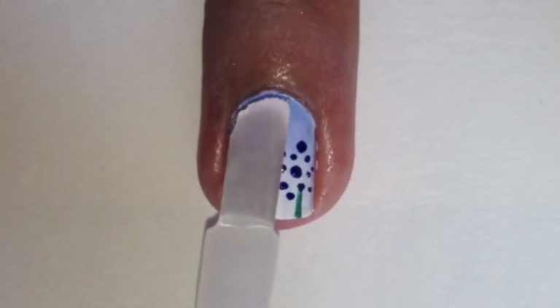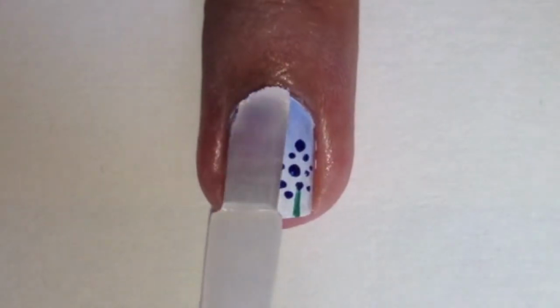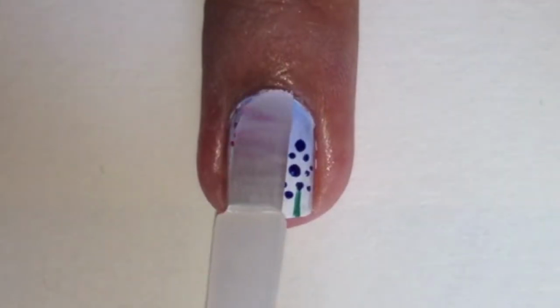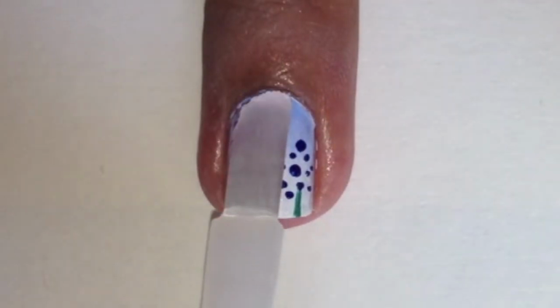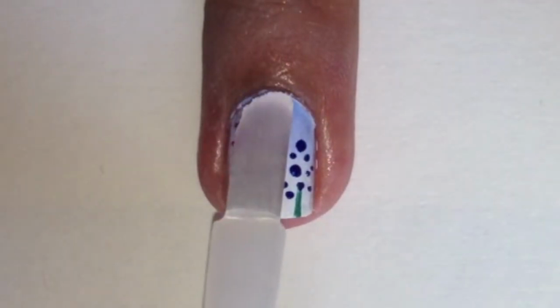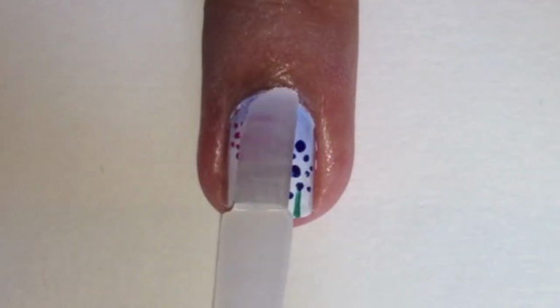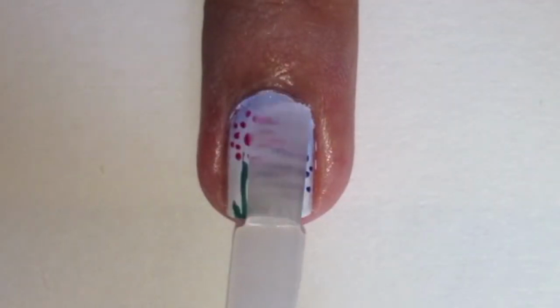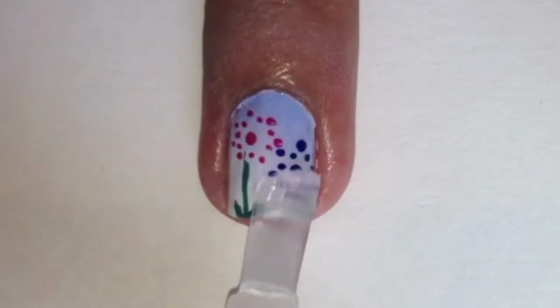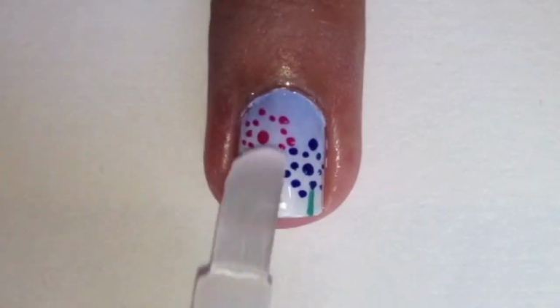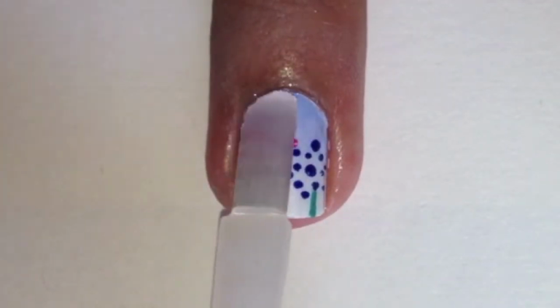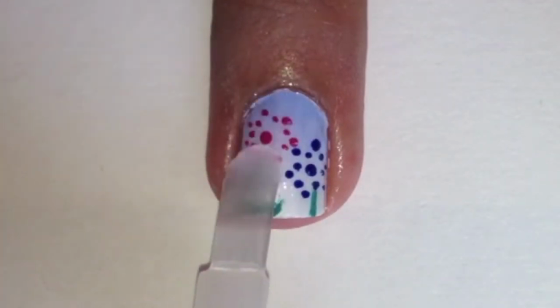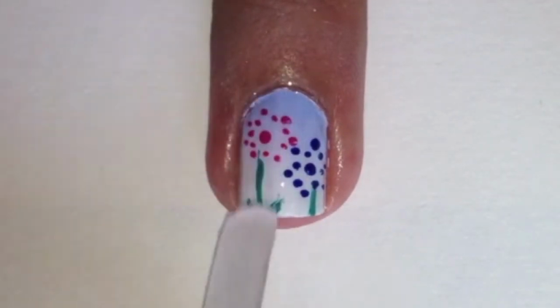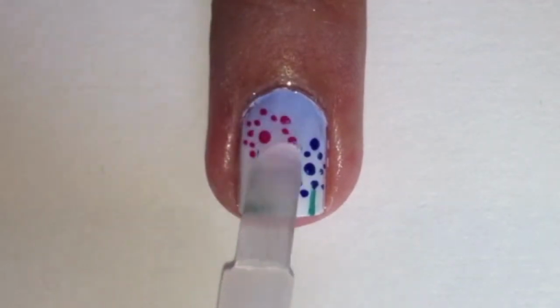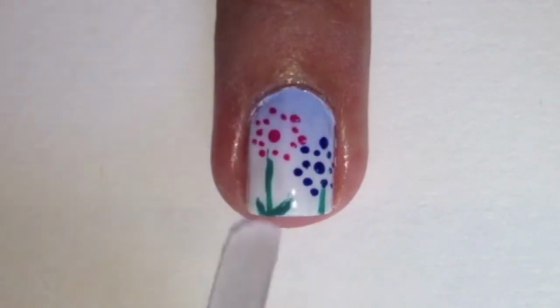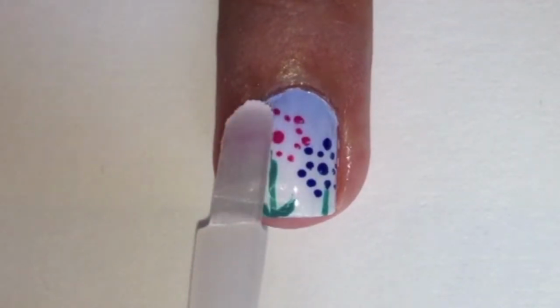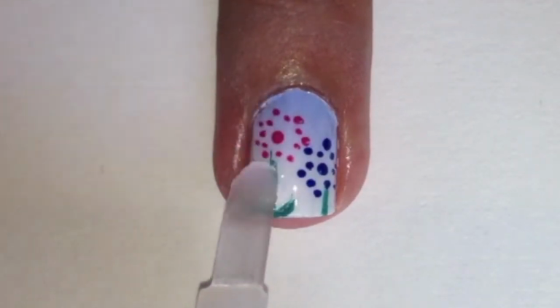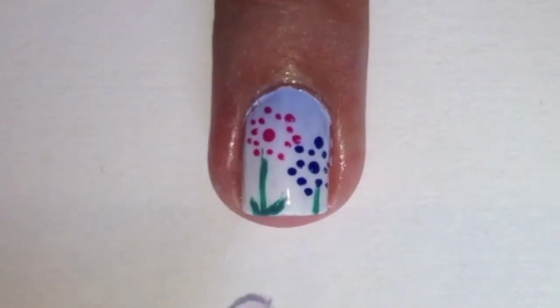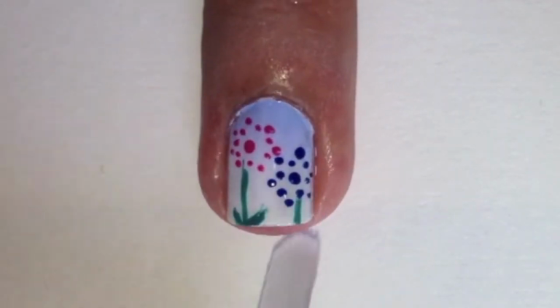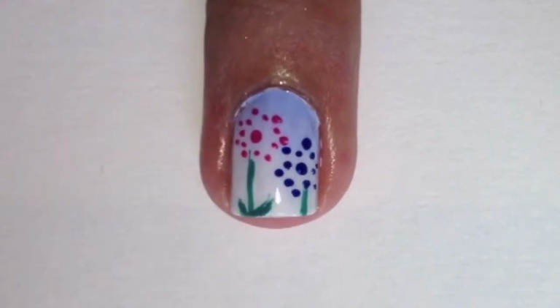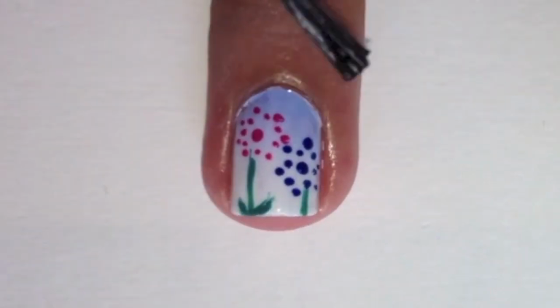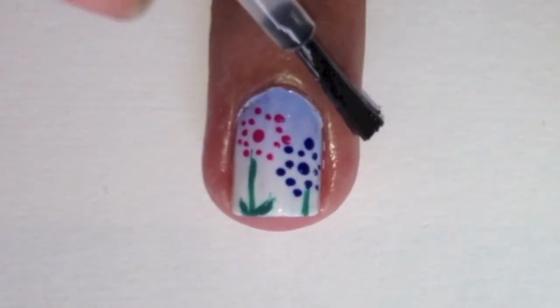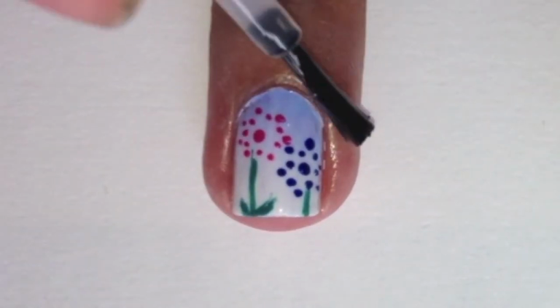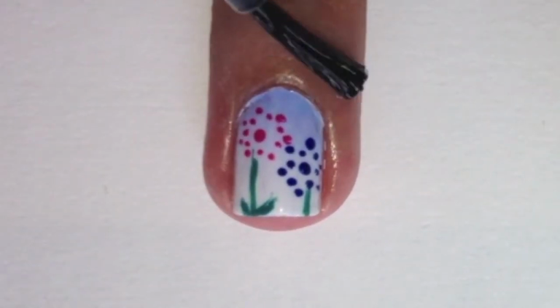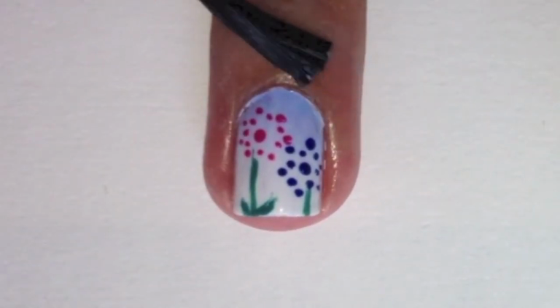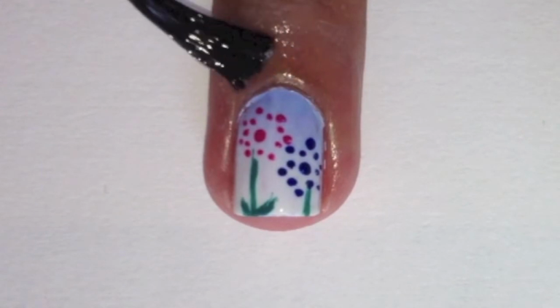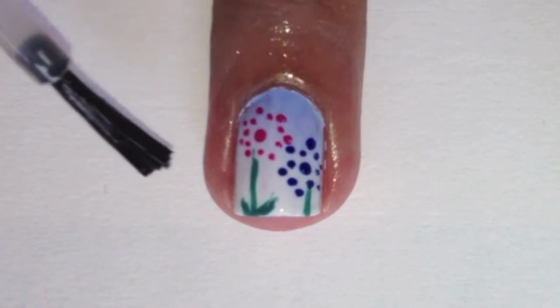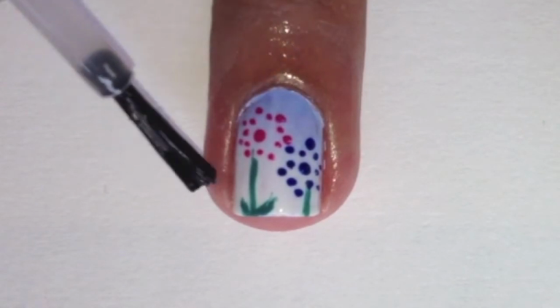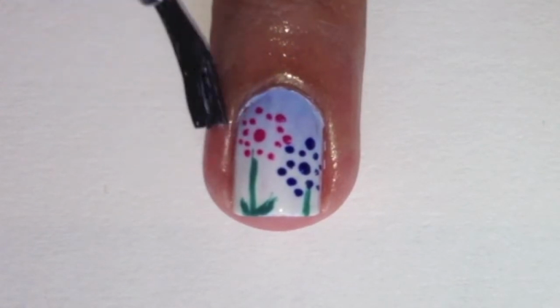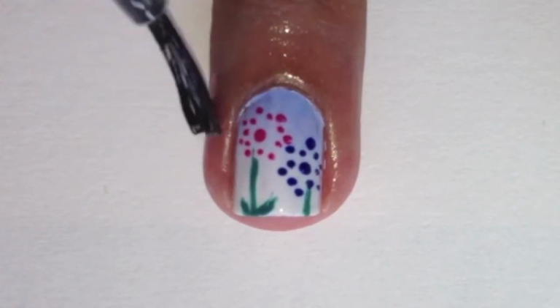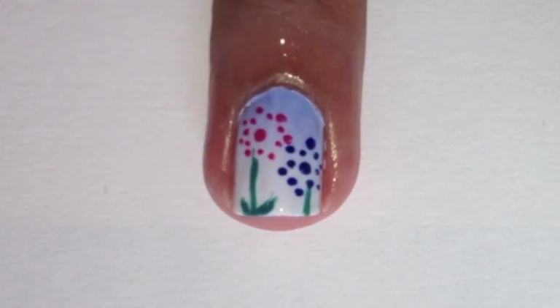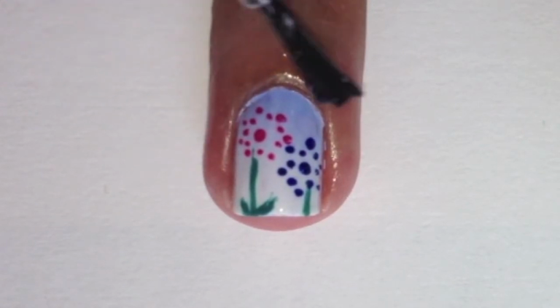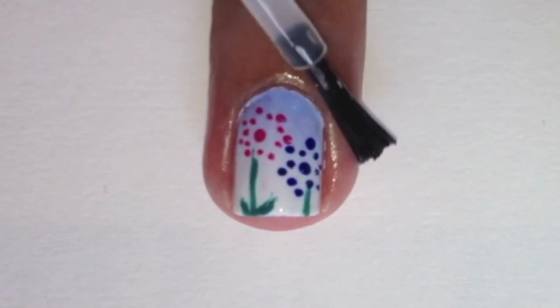Apply a top coat to protect your design. Finish off with some cuticle oil.